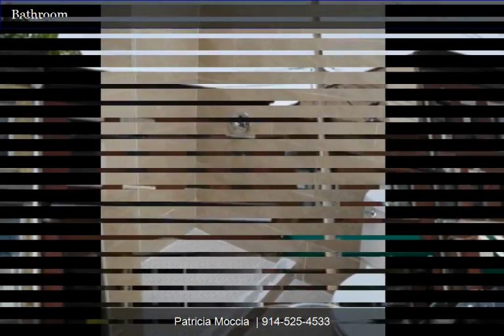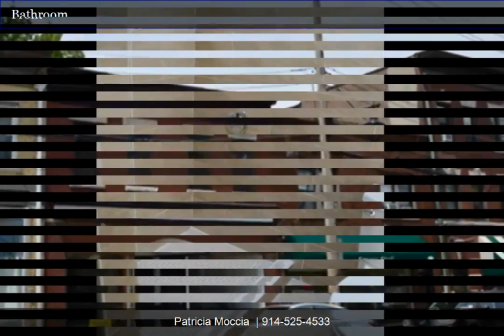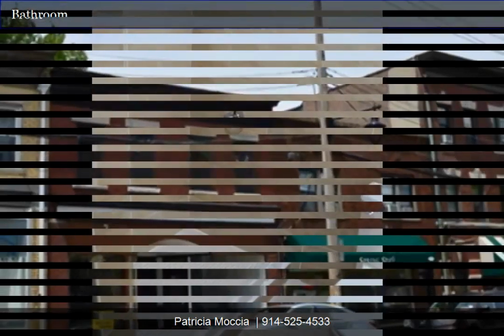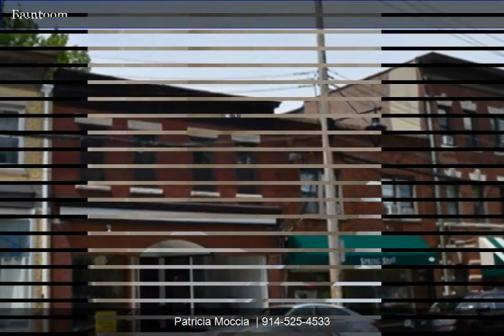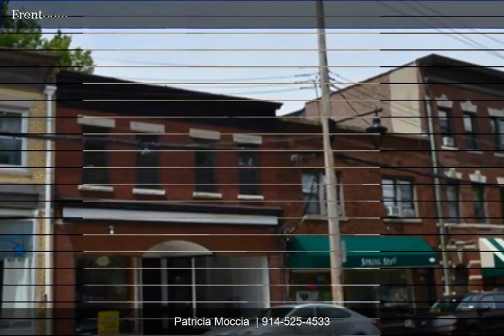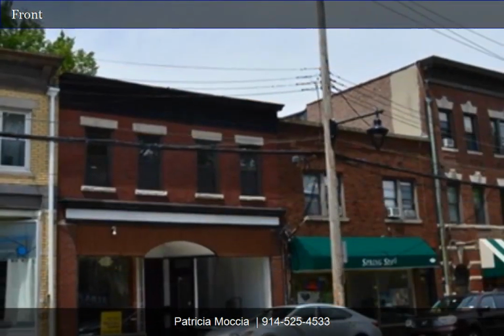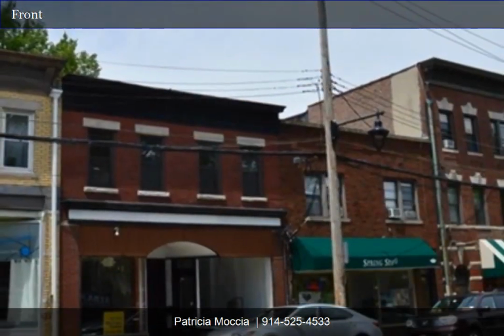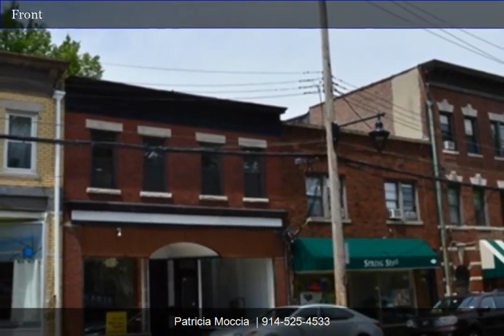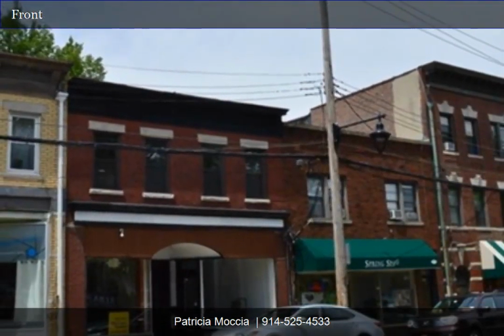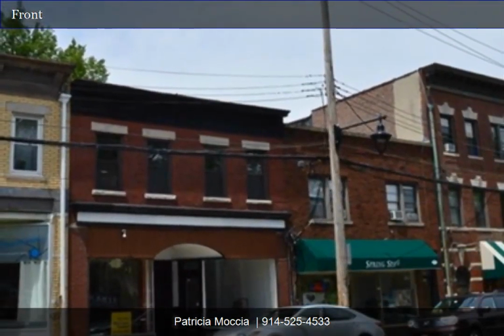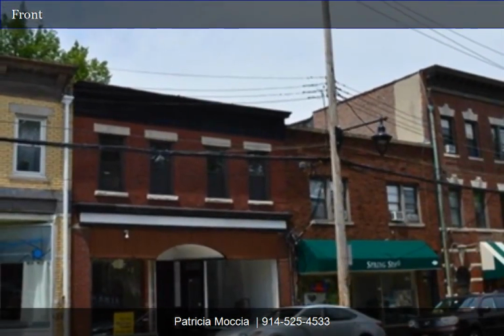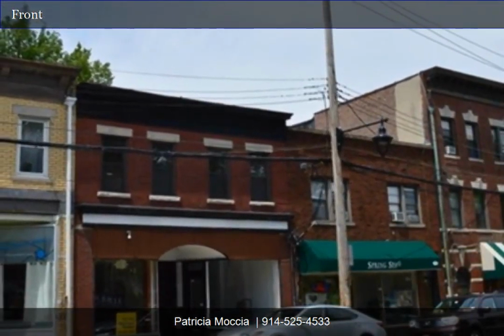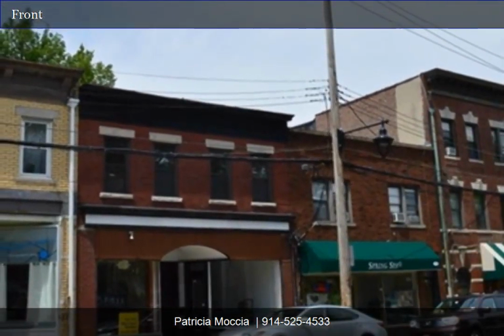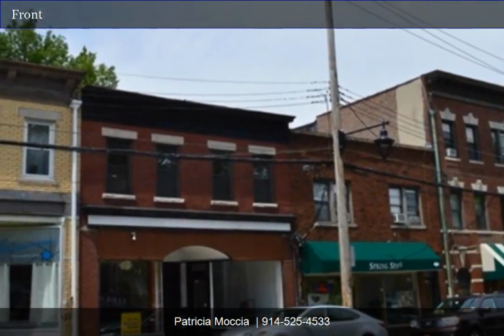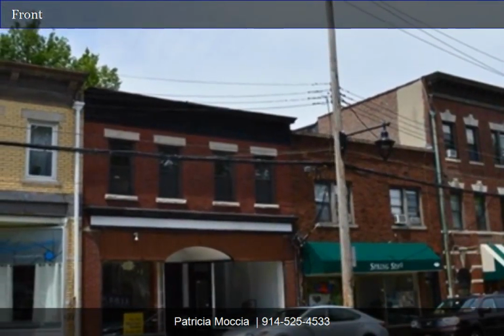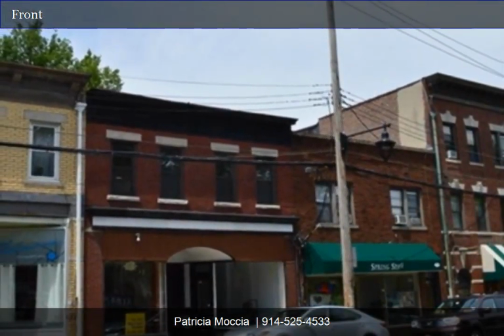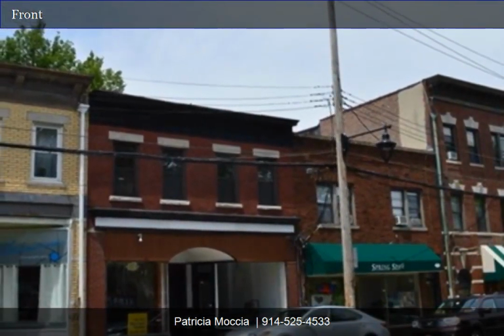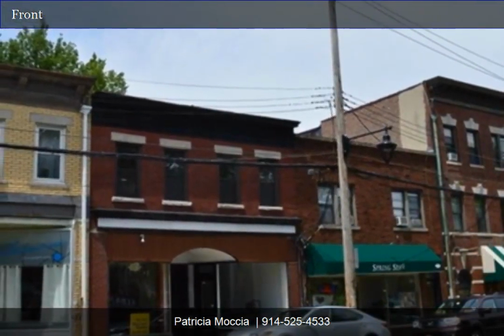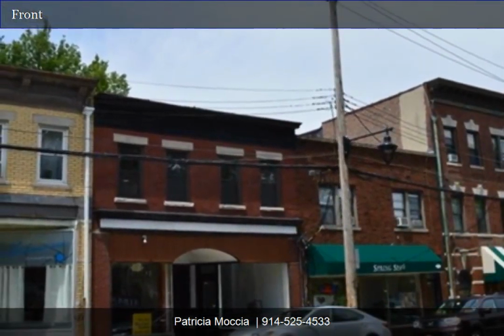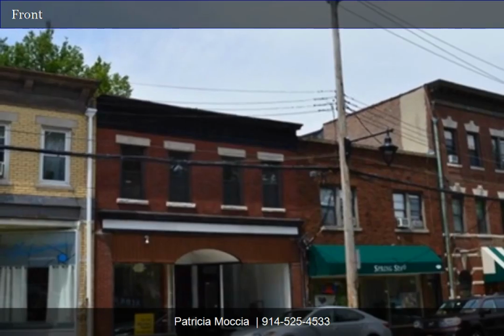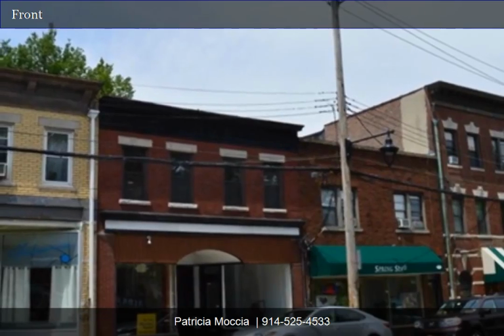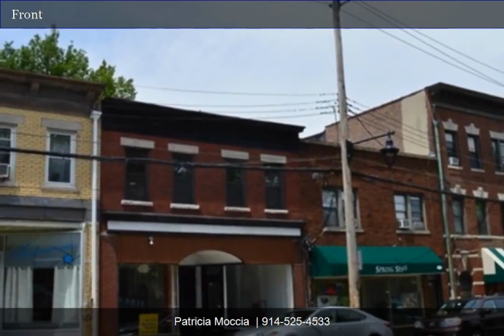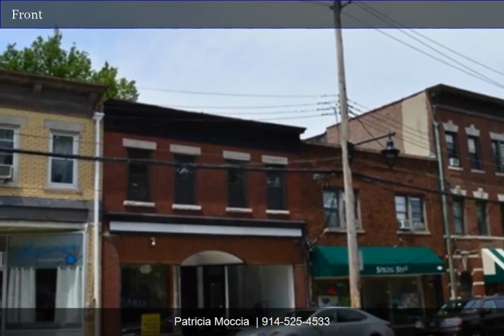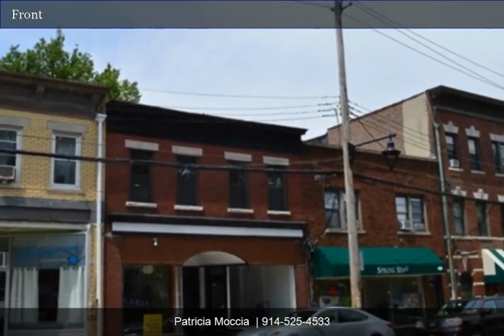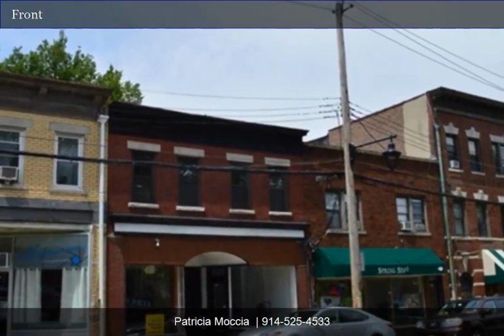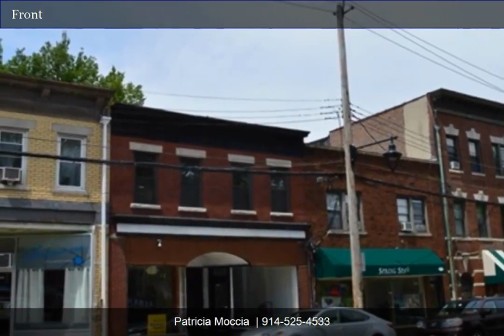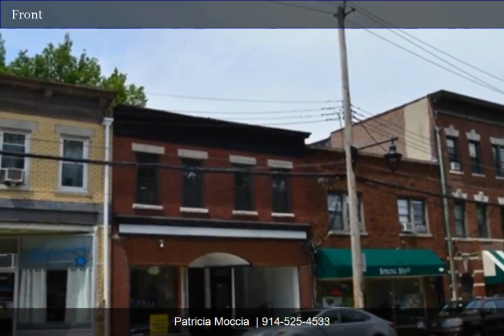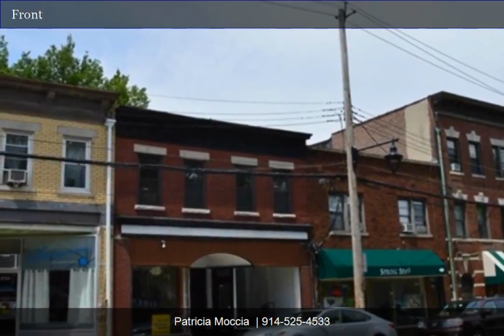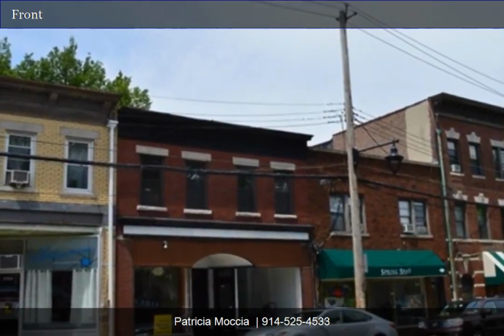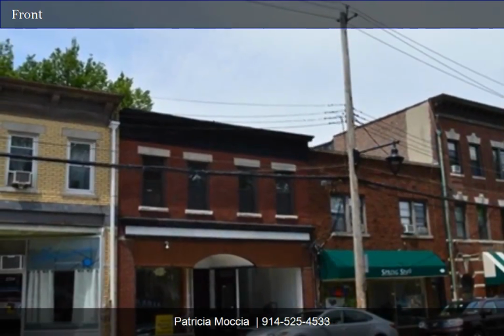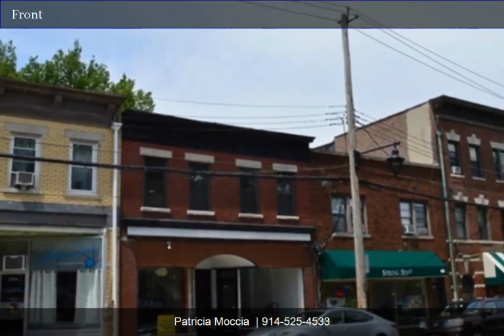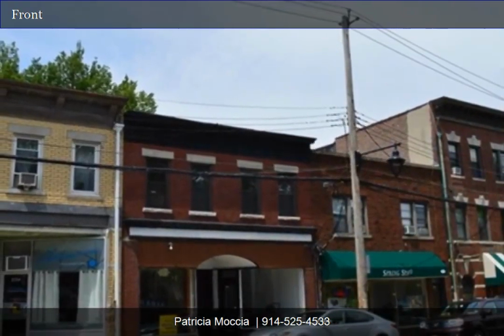Renovated three-bedroom apartment on first walk up. Pets welcome under 30 lbs.